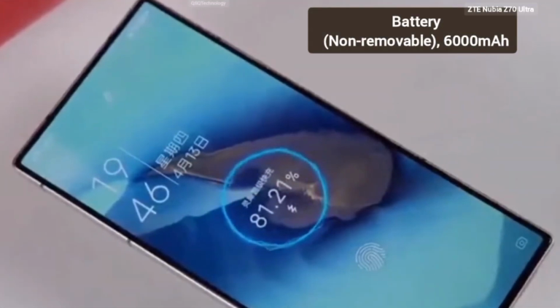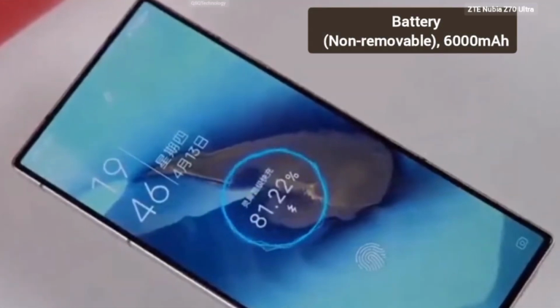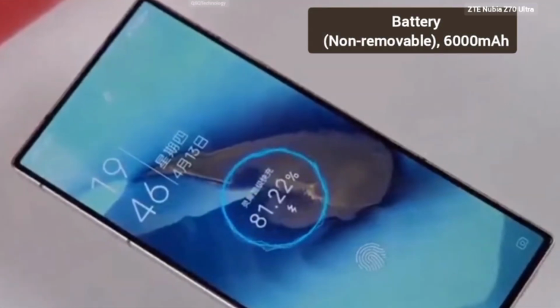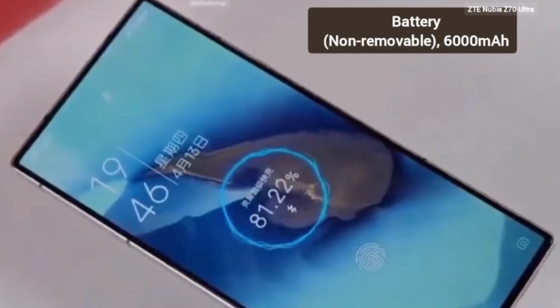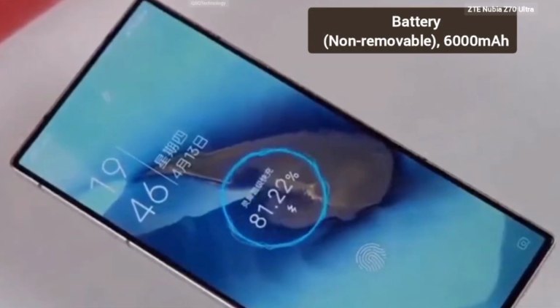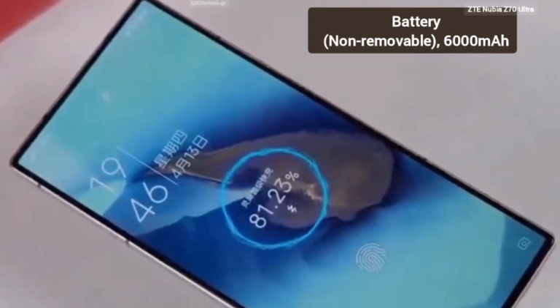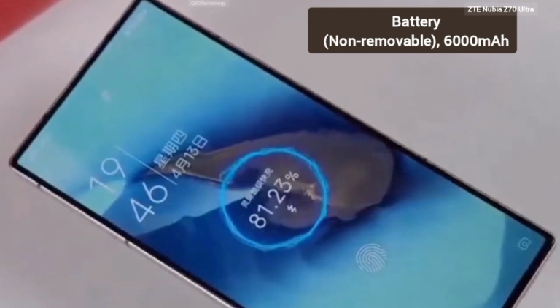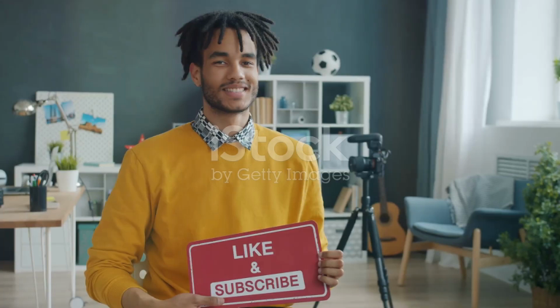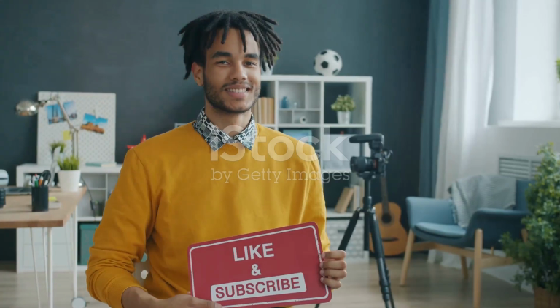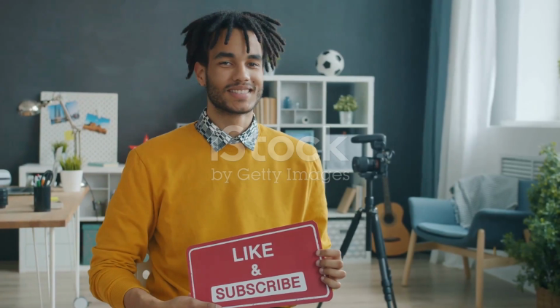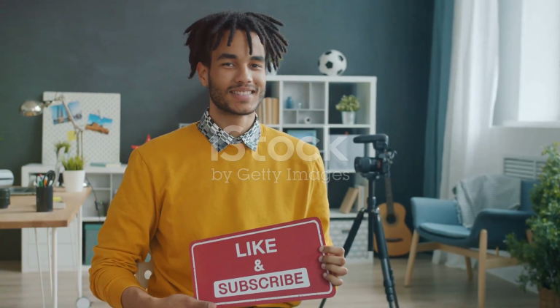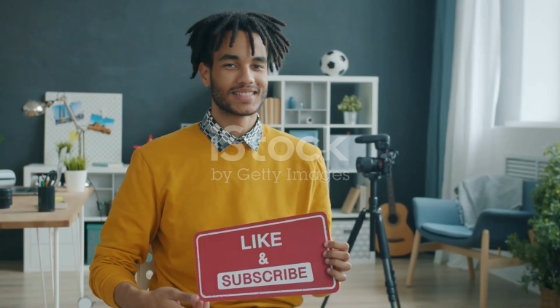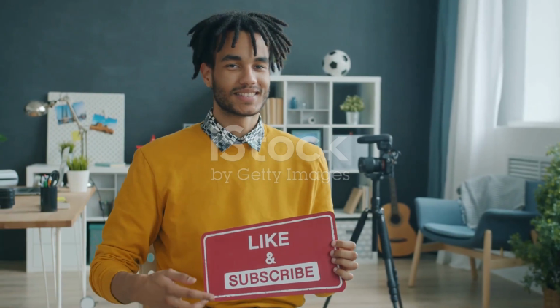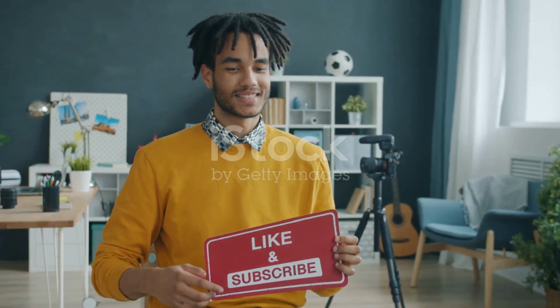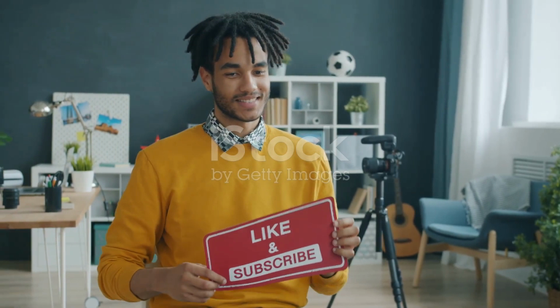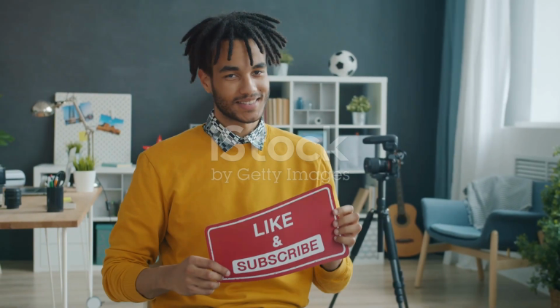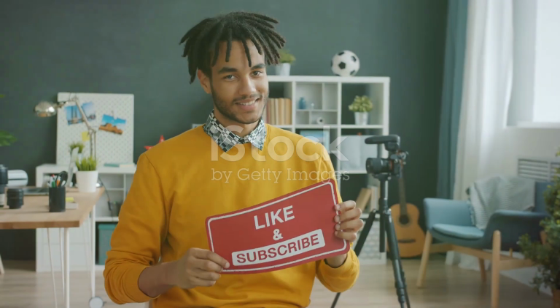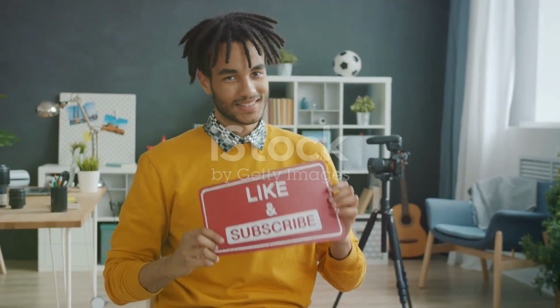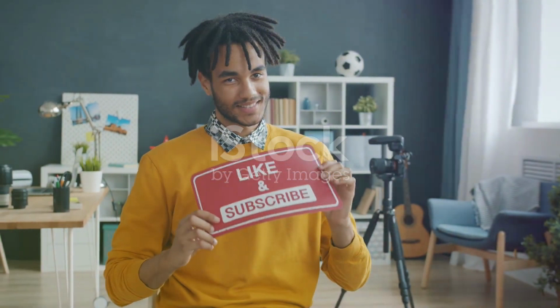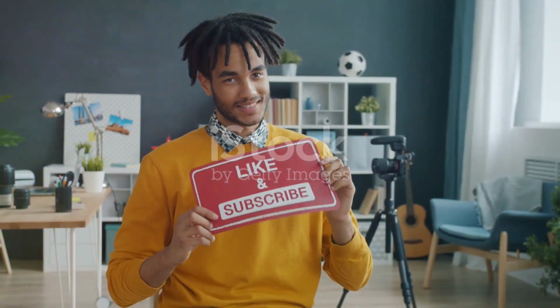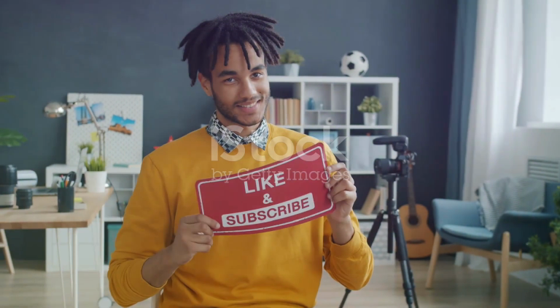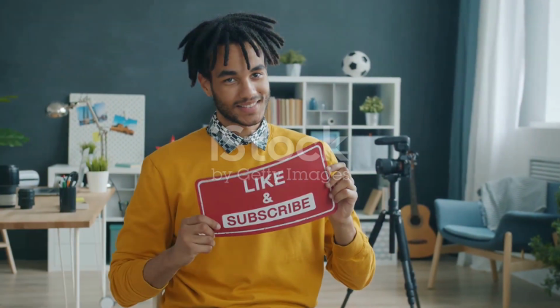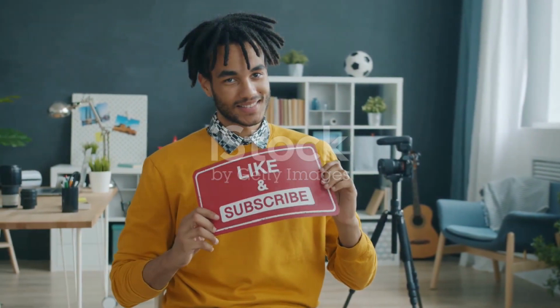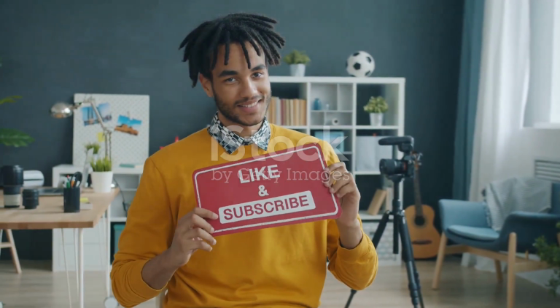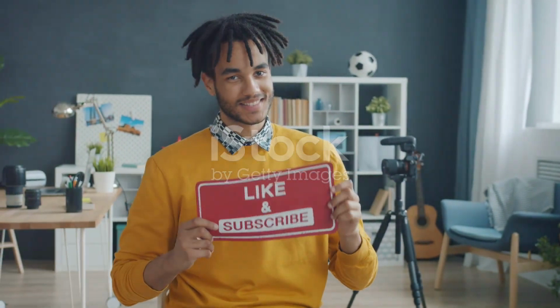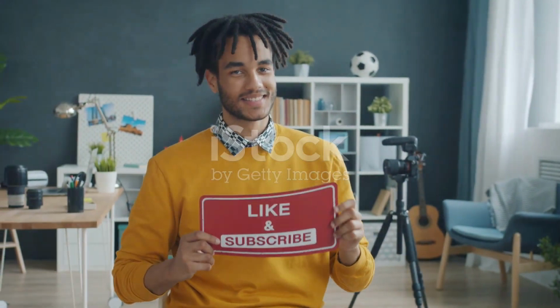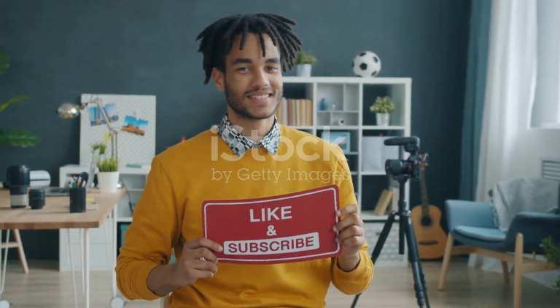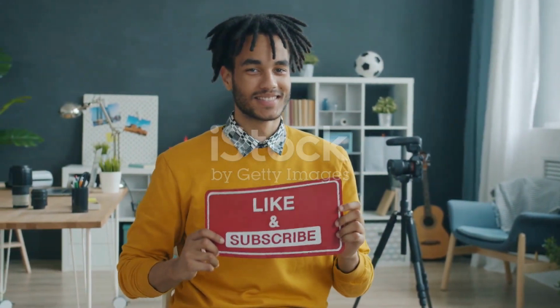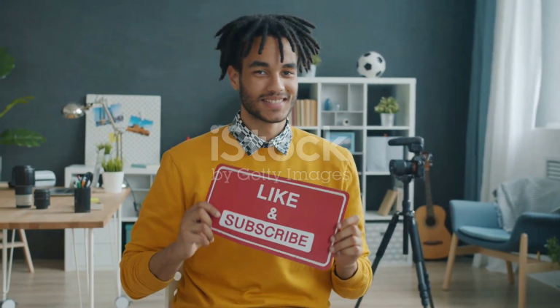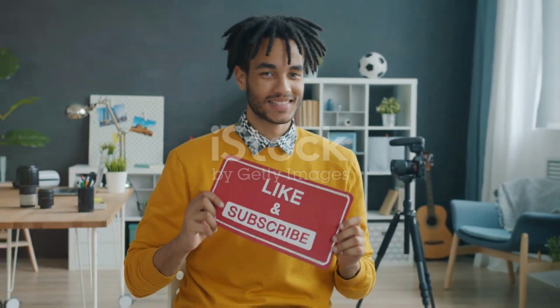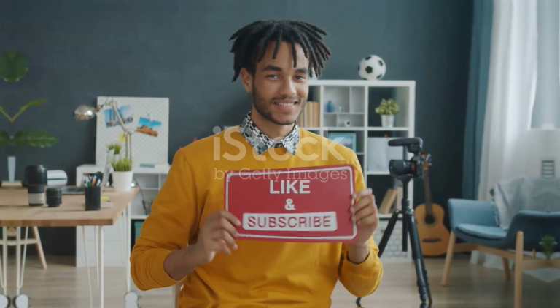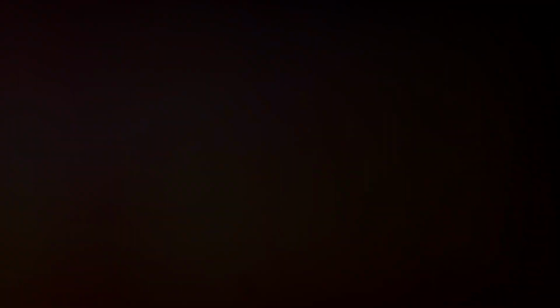Stay tuned for more updates. If you're as excited as I am, hit that like button and subscribe for the latest tech news. Catch you next time.